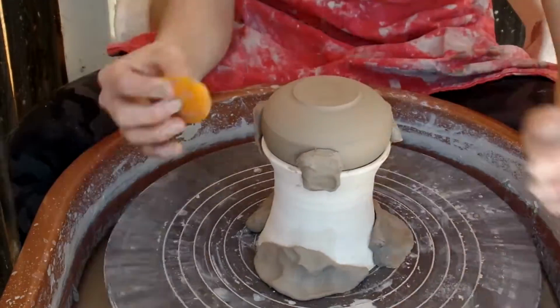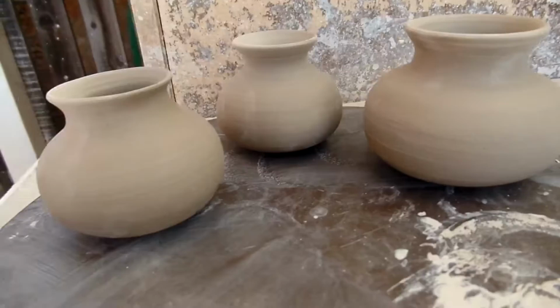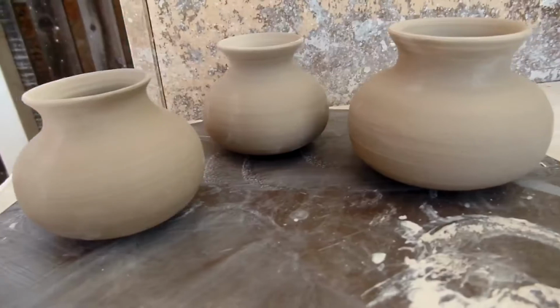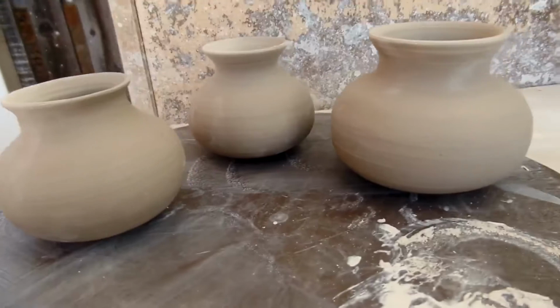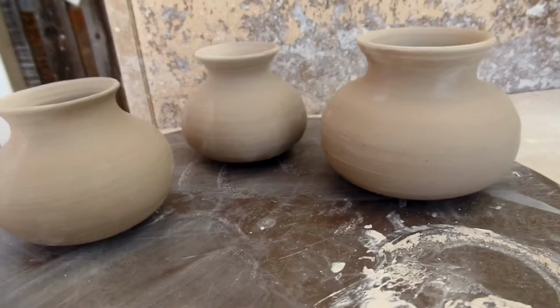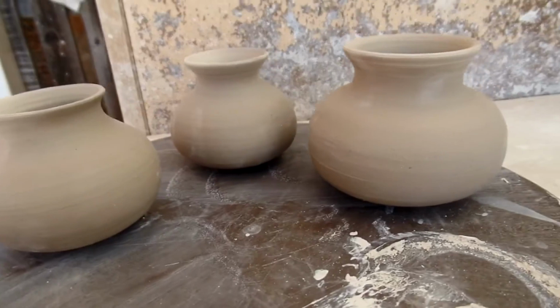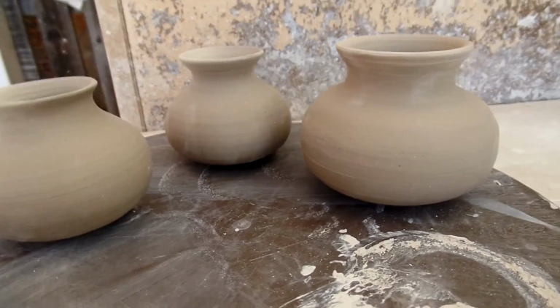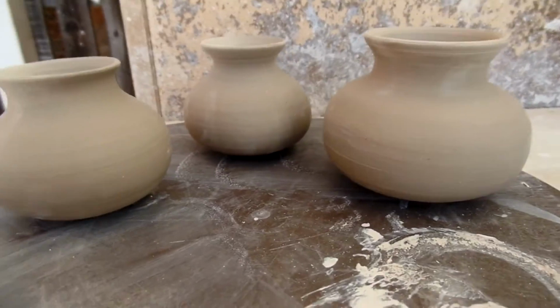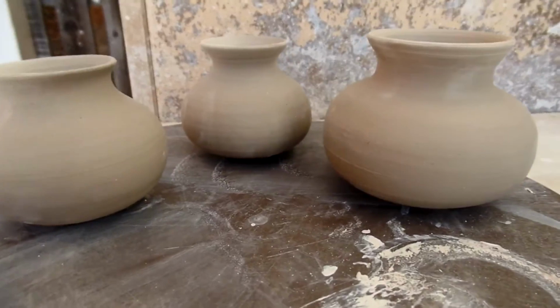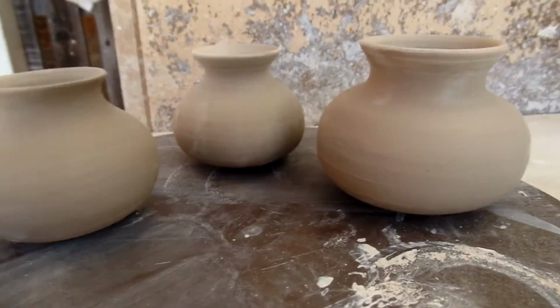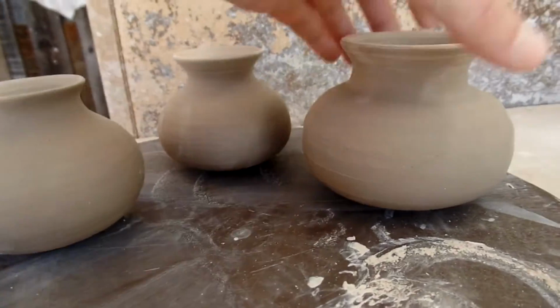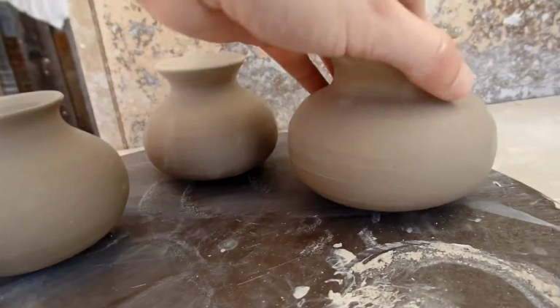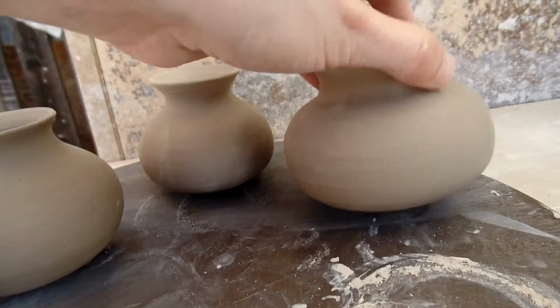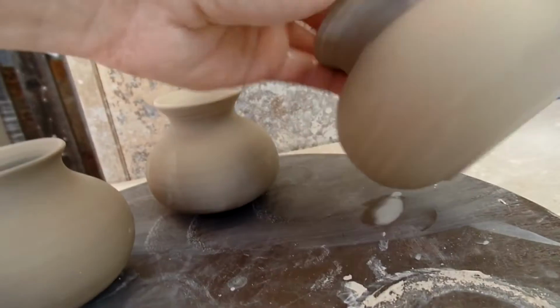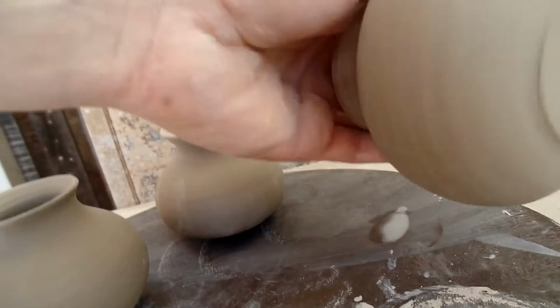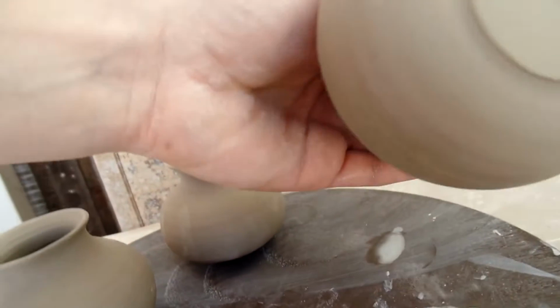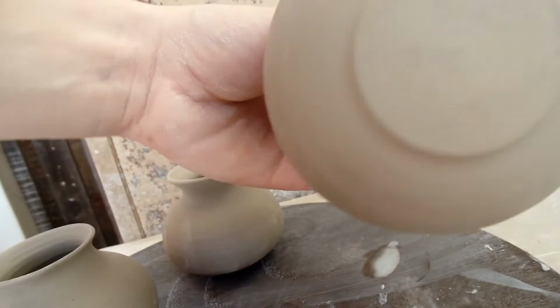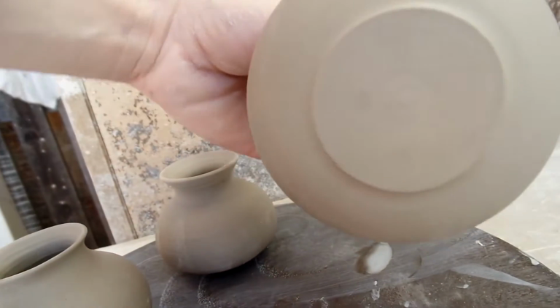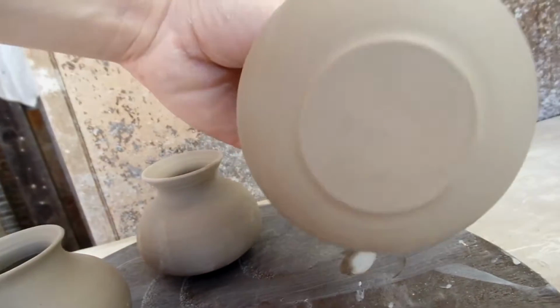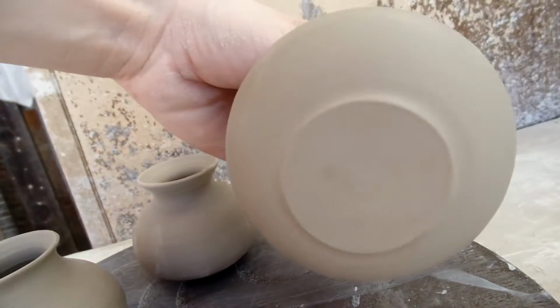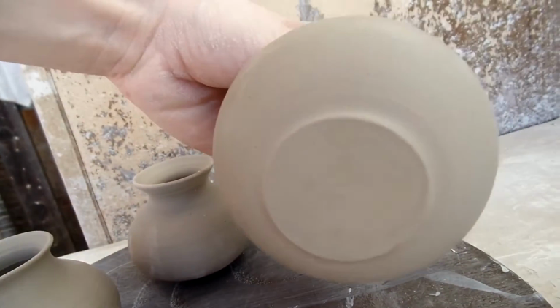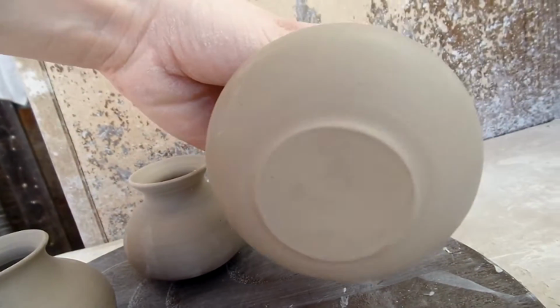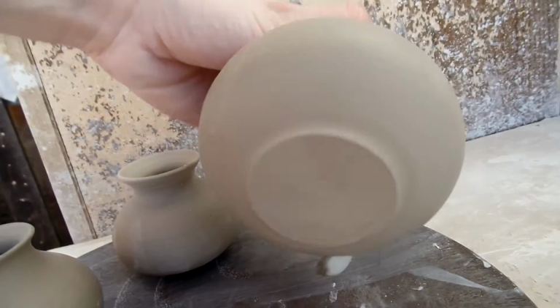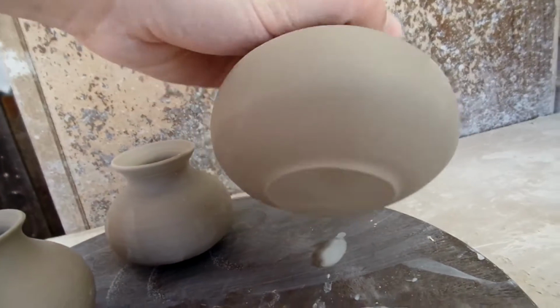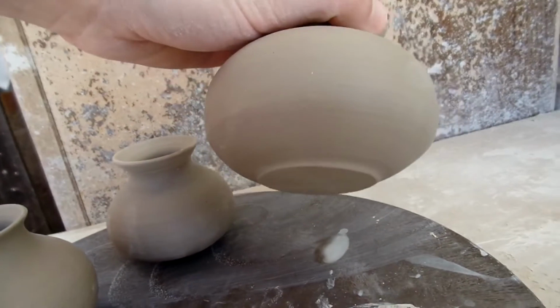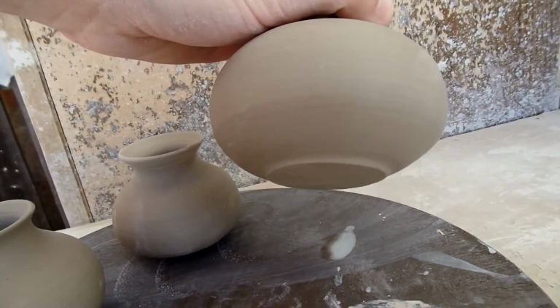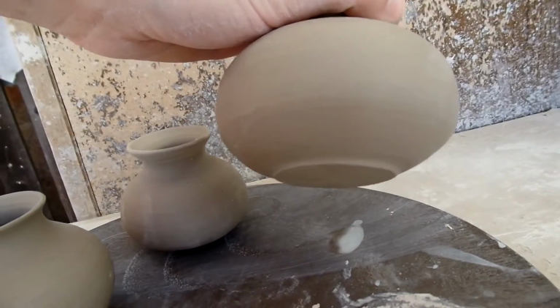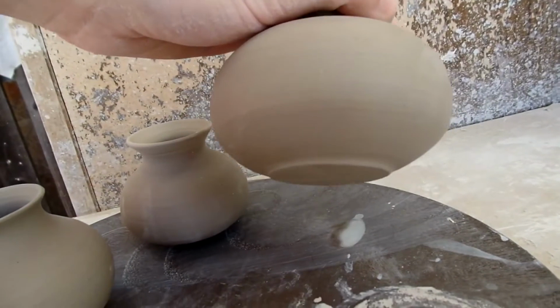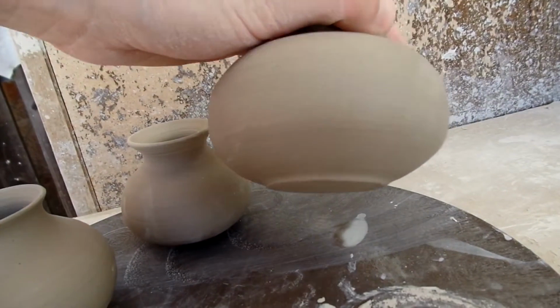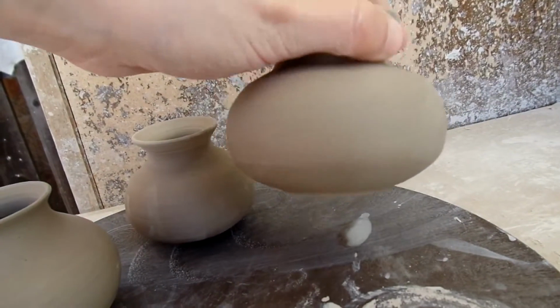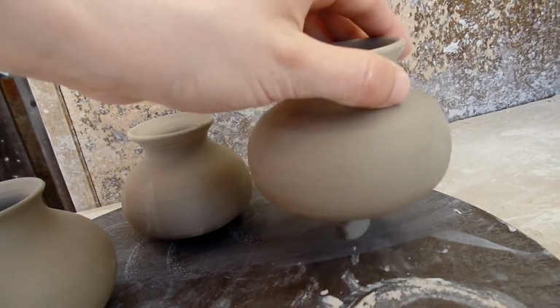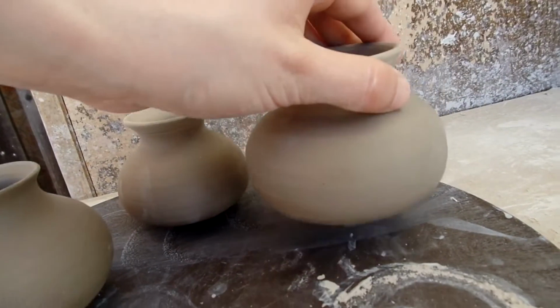They're all done. The bases all look like that — they have a little foot.